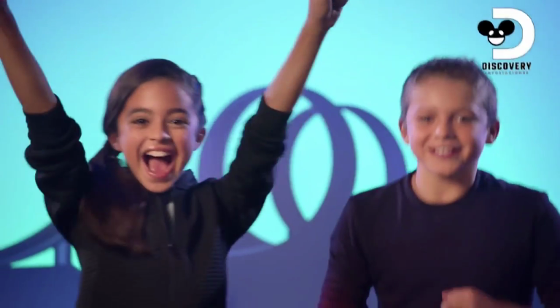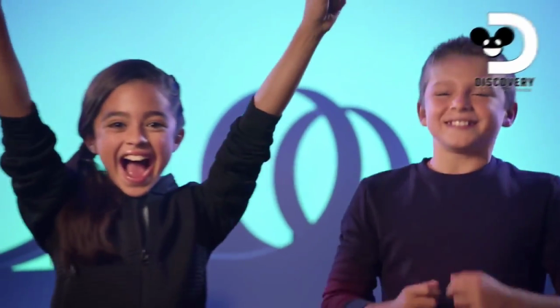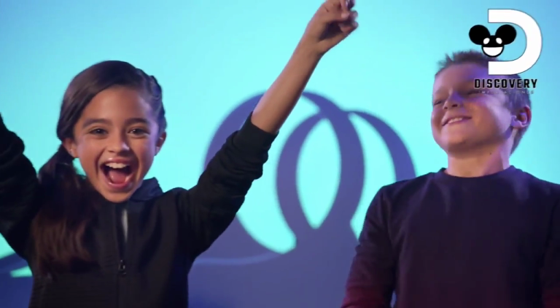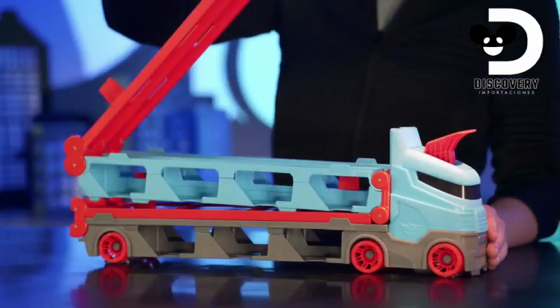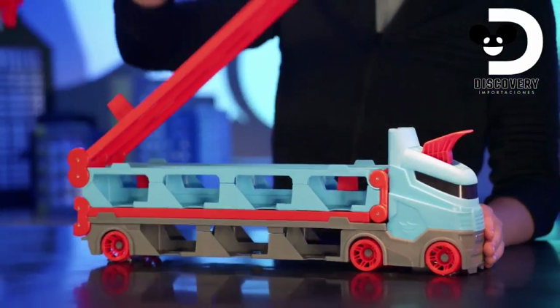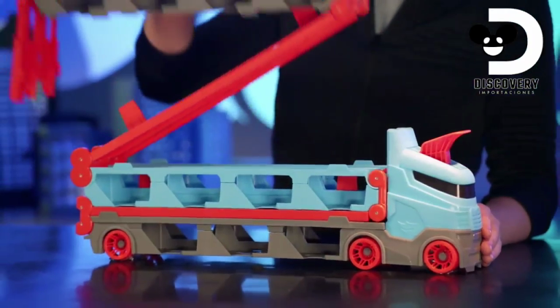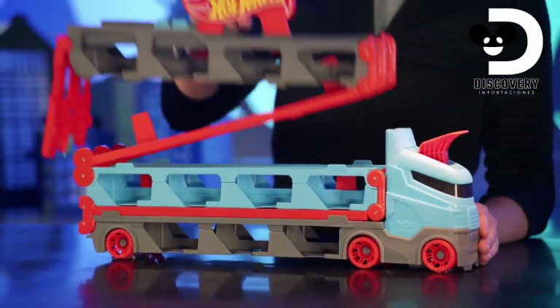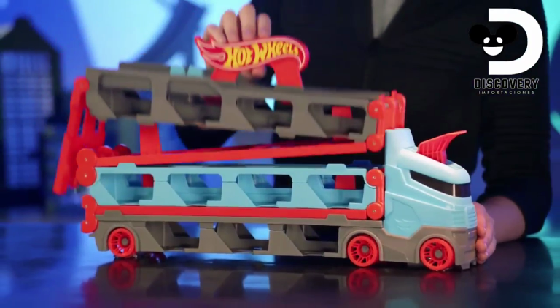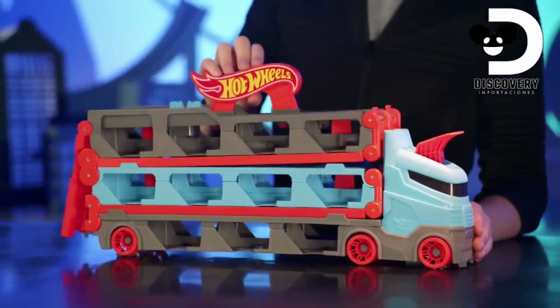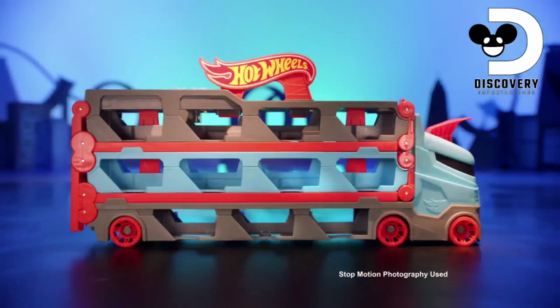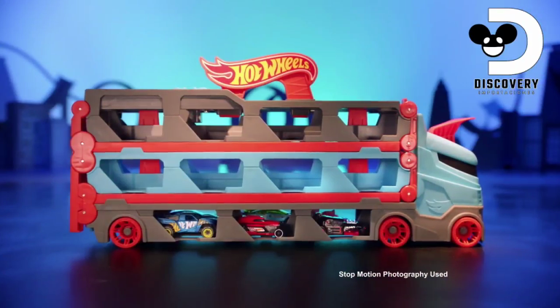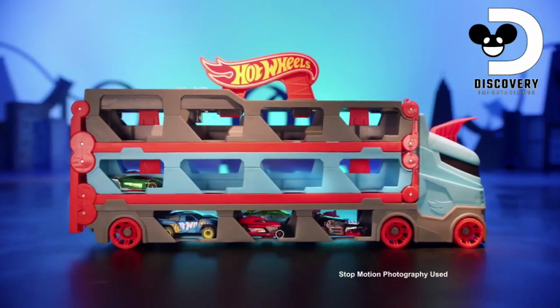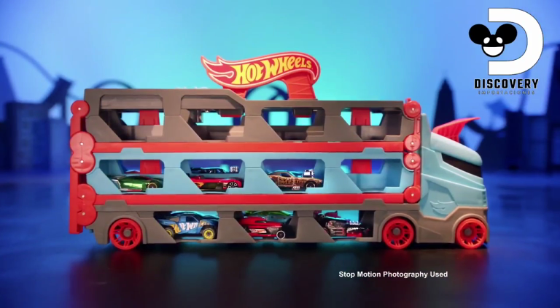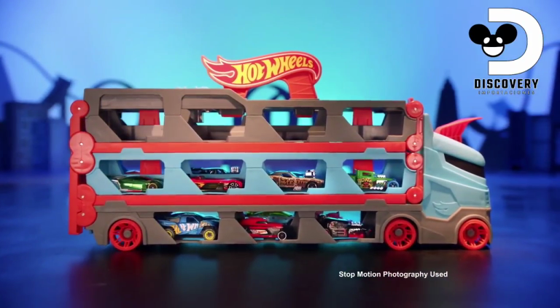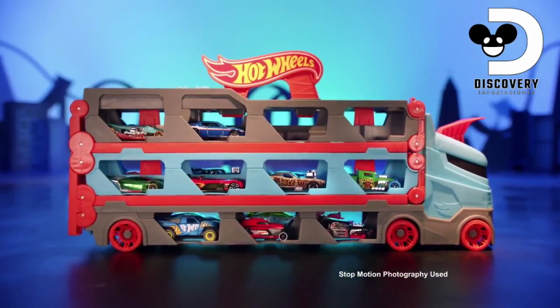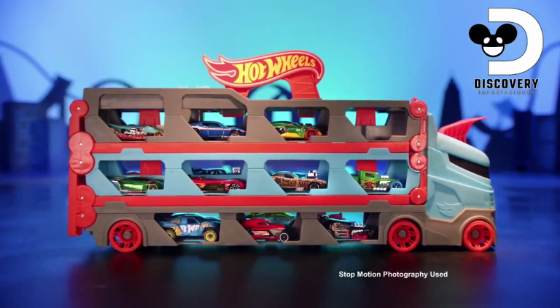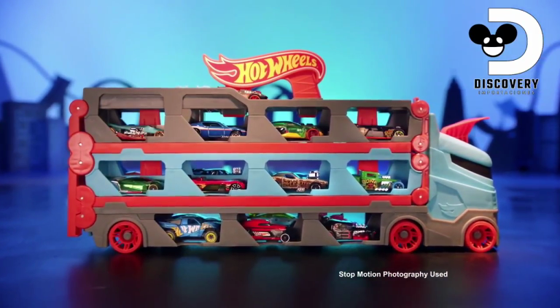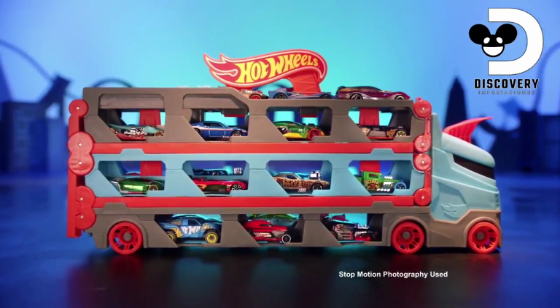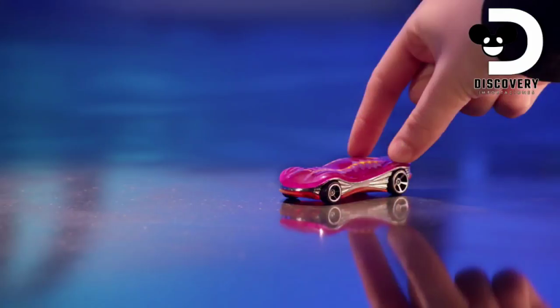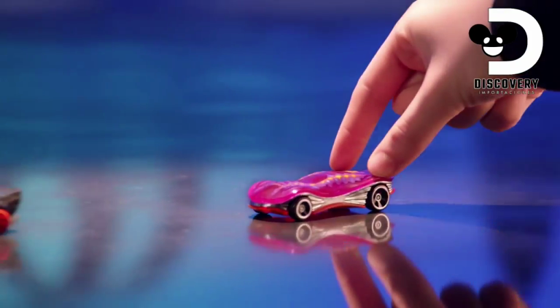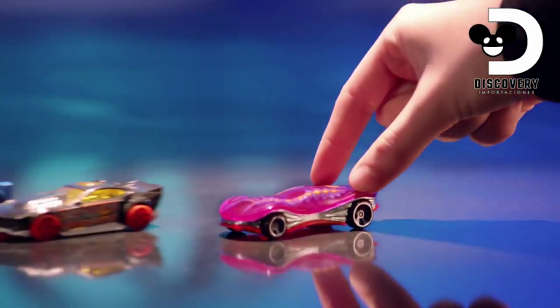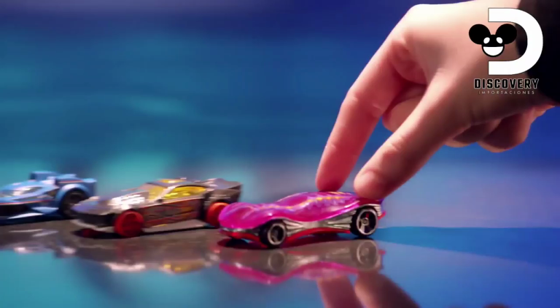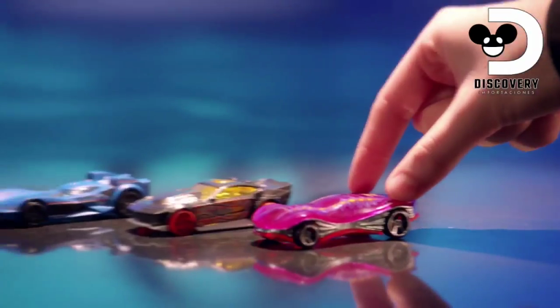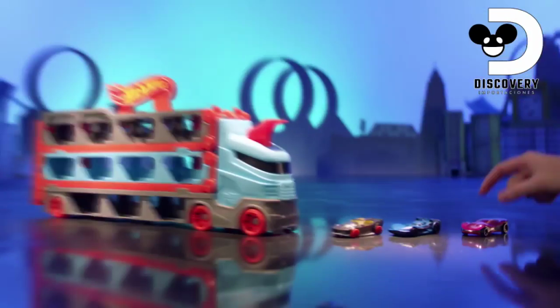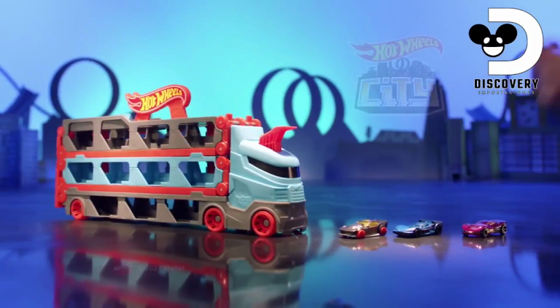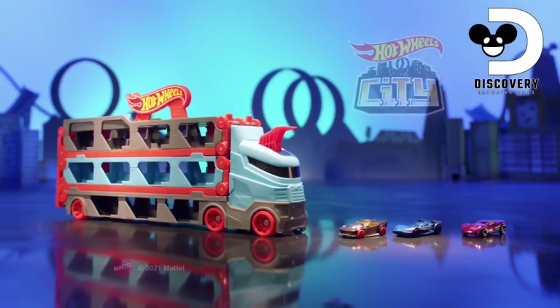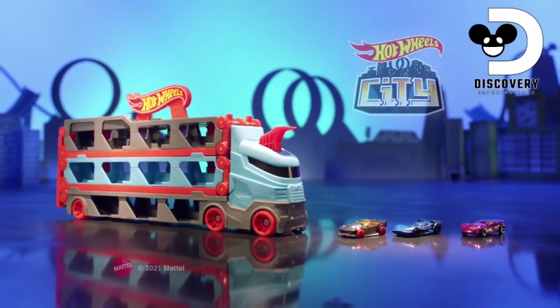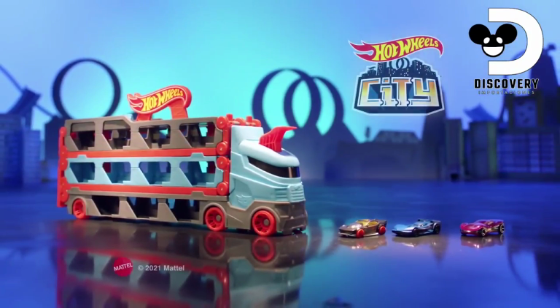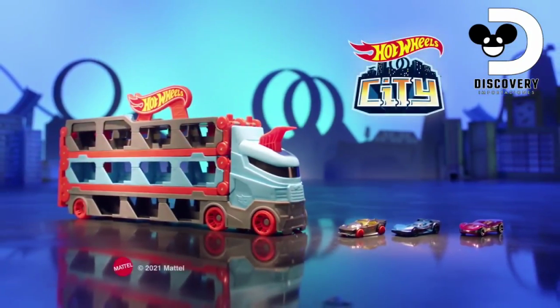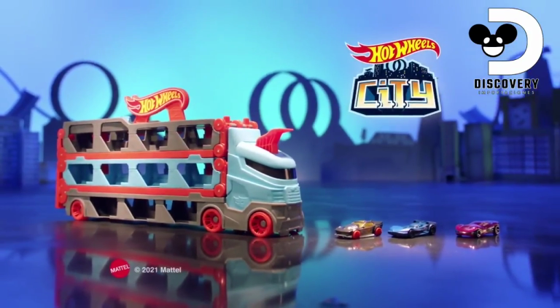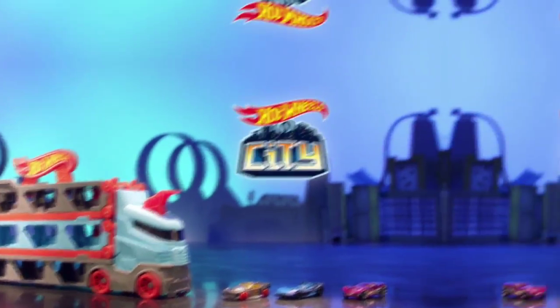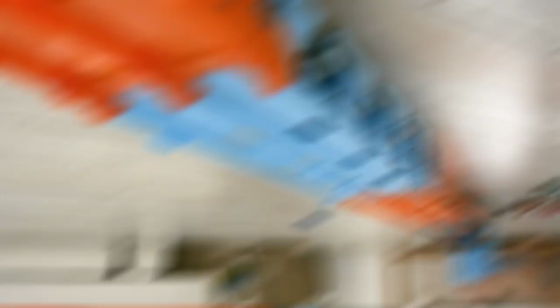The Hot Wheels Speedway Hauler holds up to 22 cars and comes with three vehicles. Other cars each sold separately.